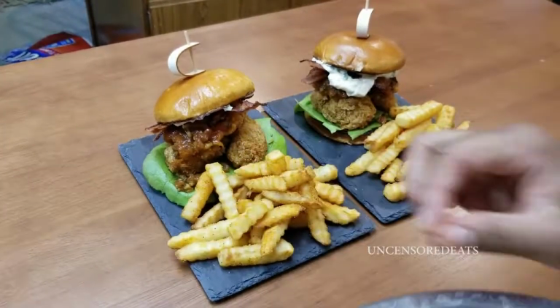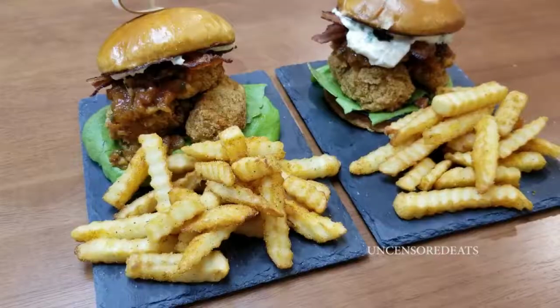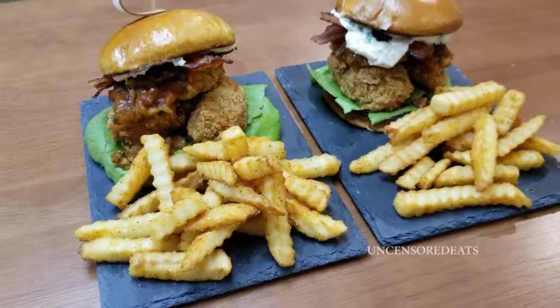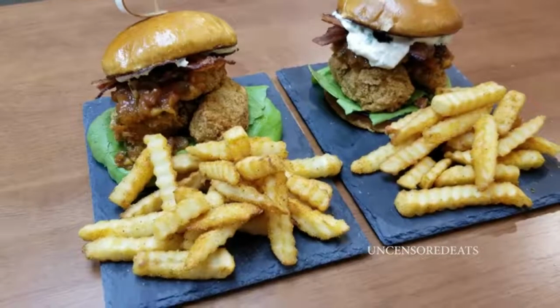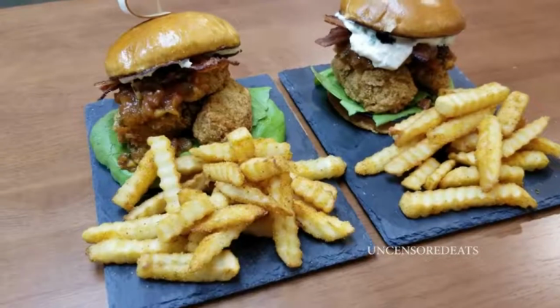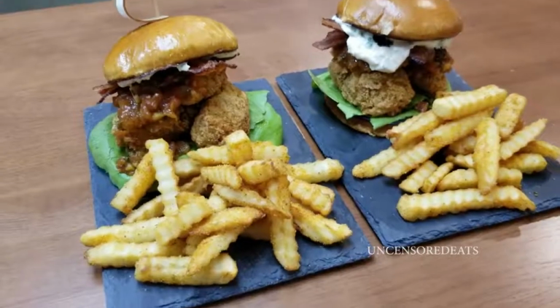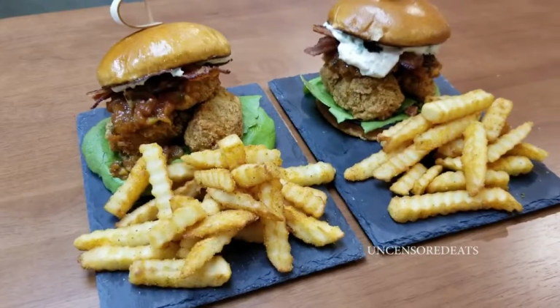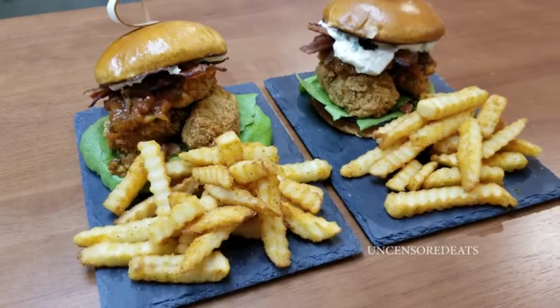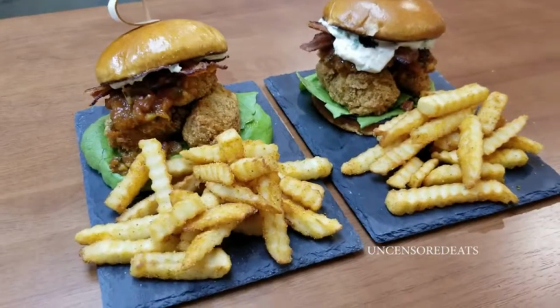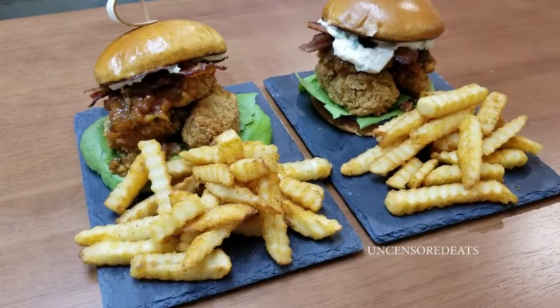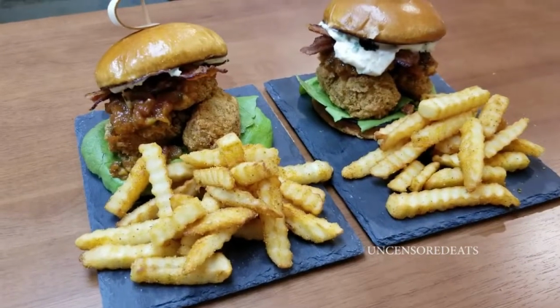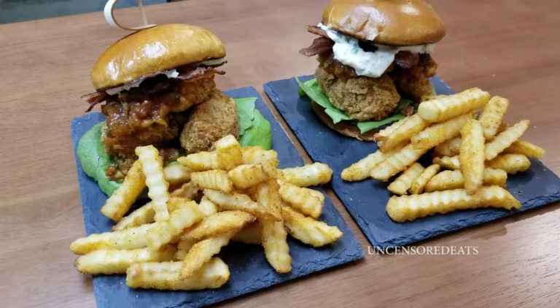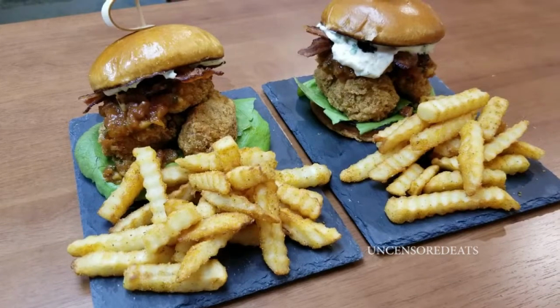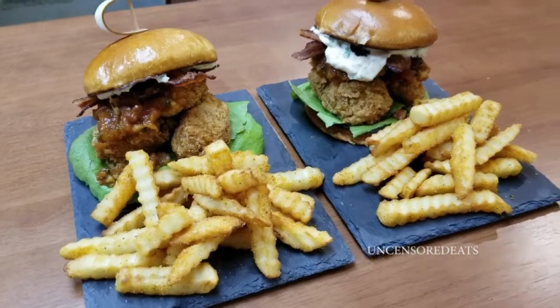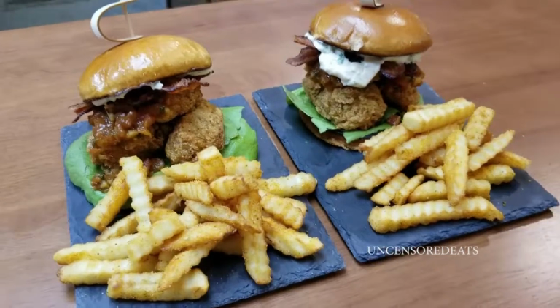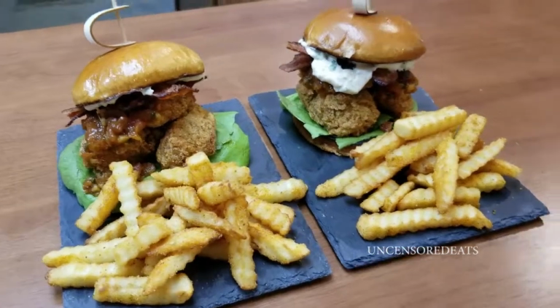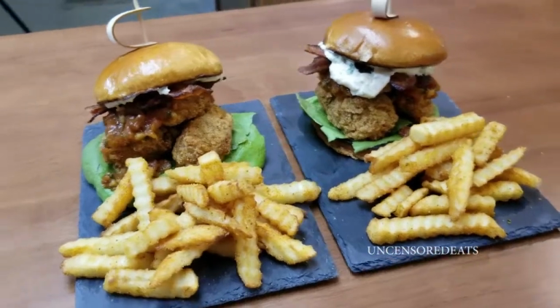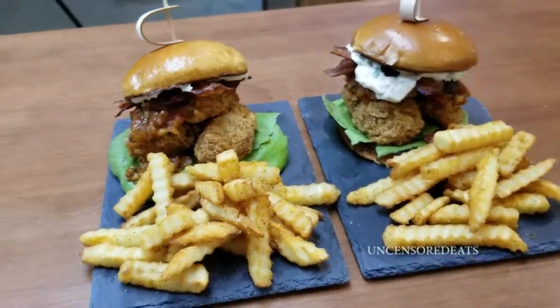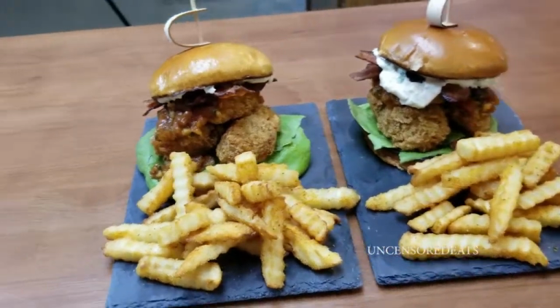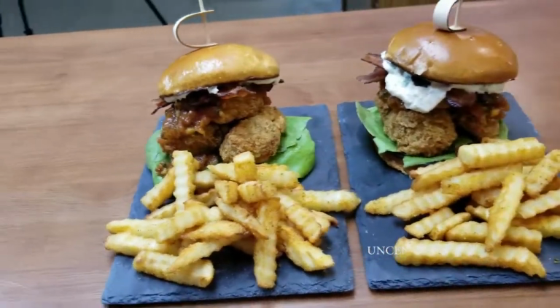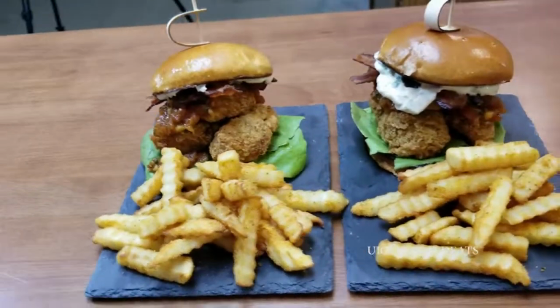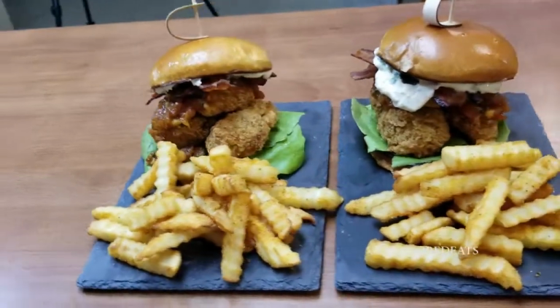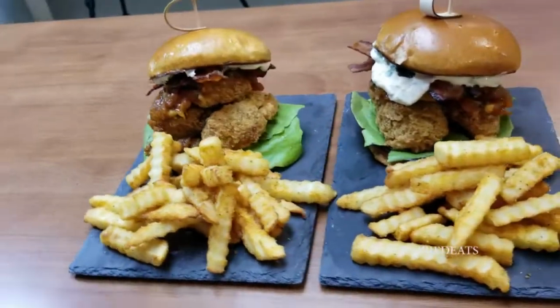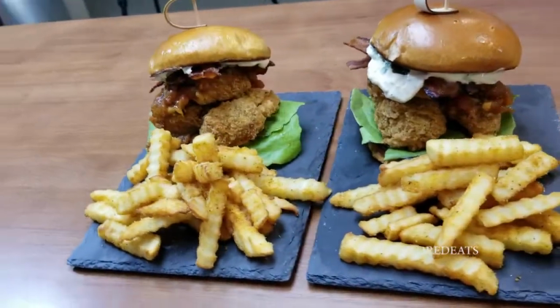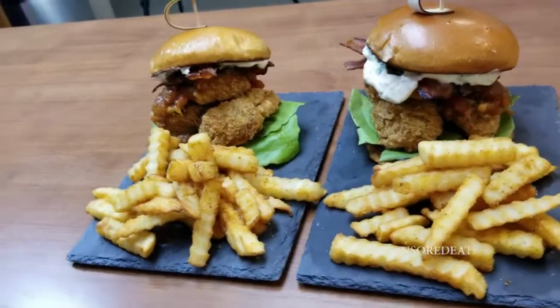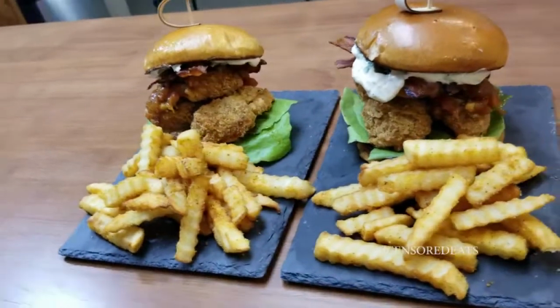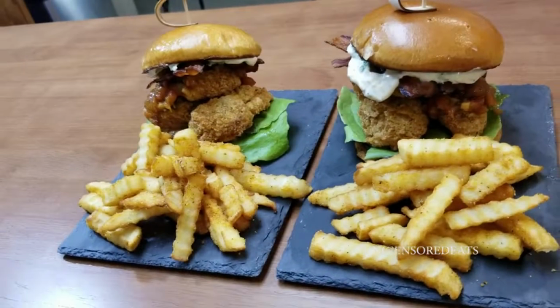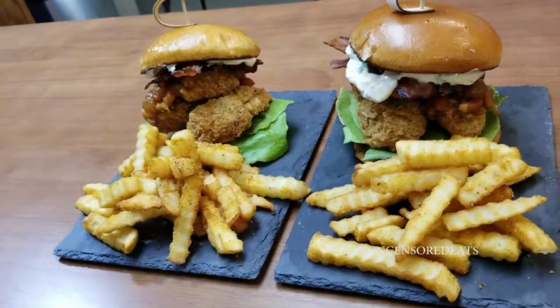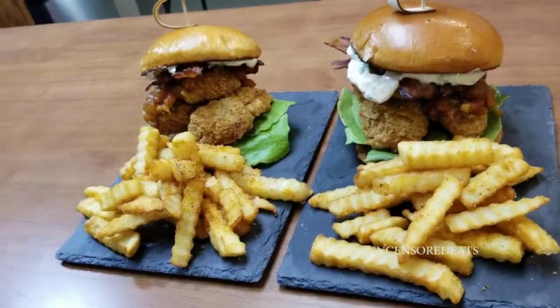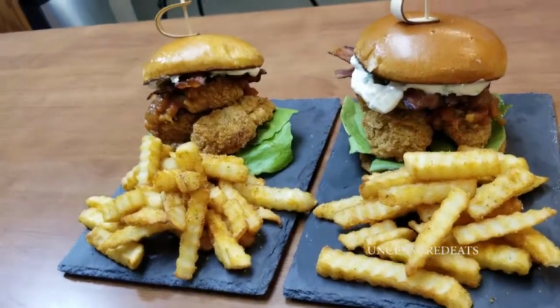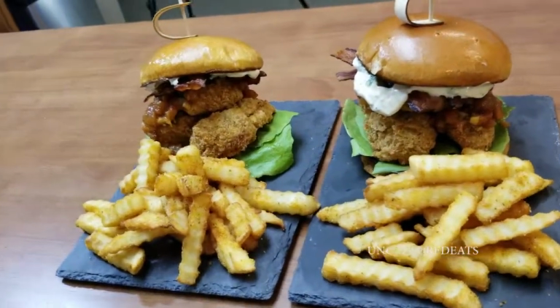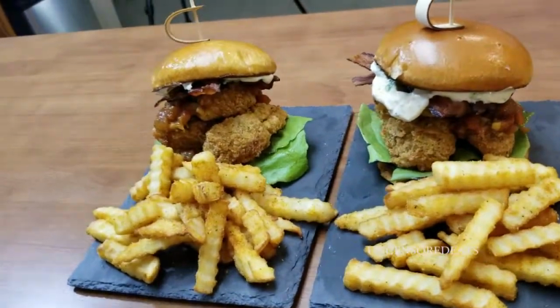There you have it guys — my lobster BLT, gourmet style!